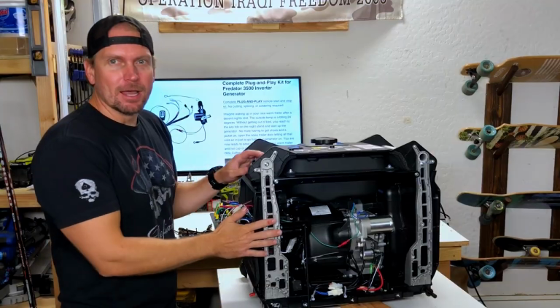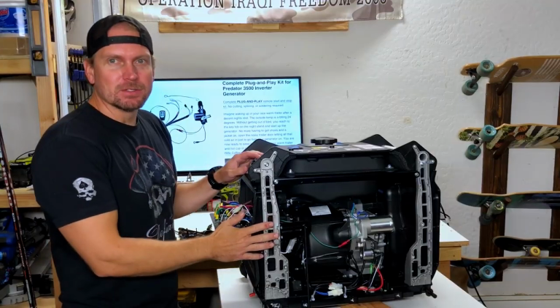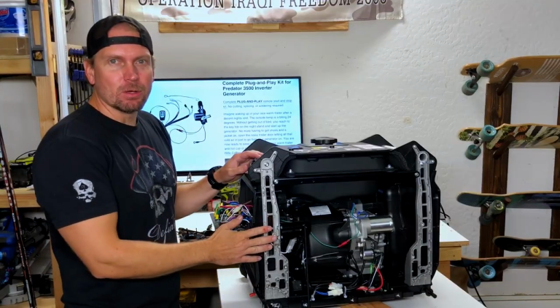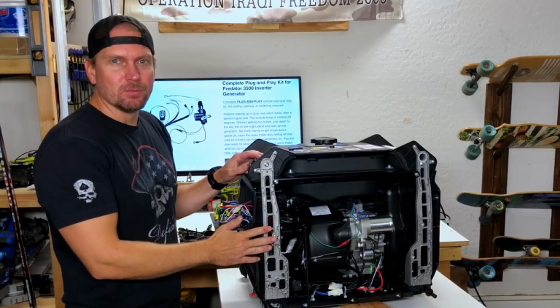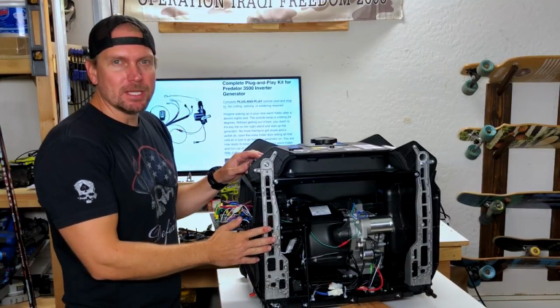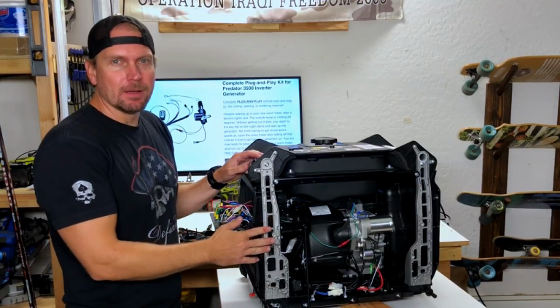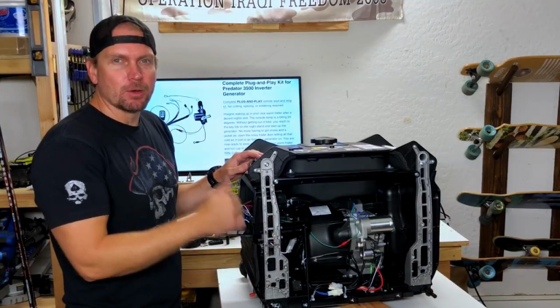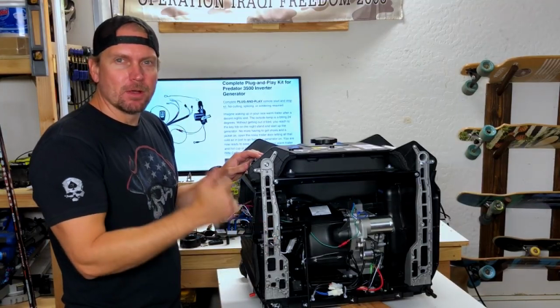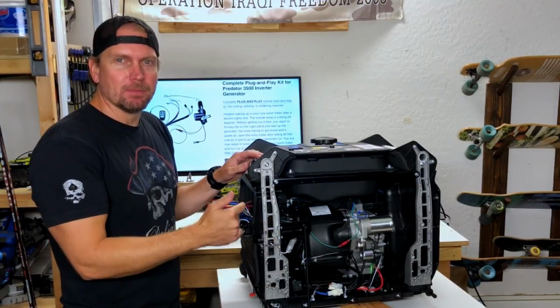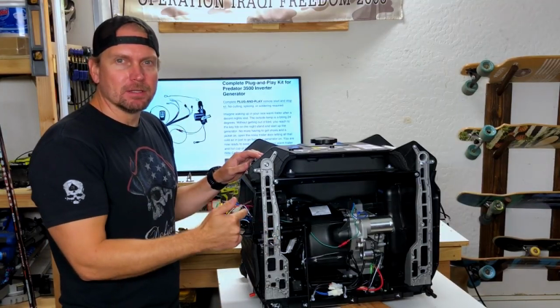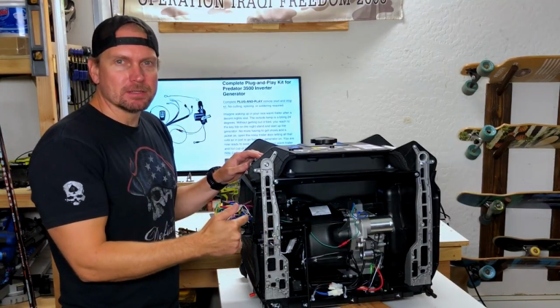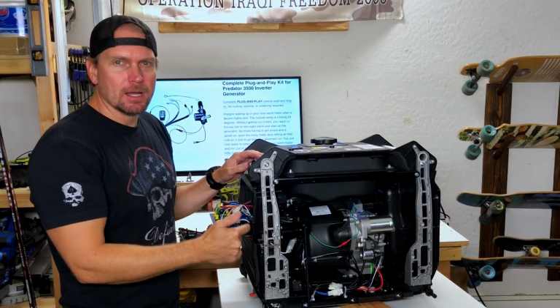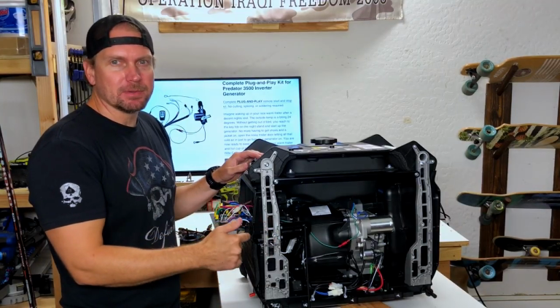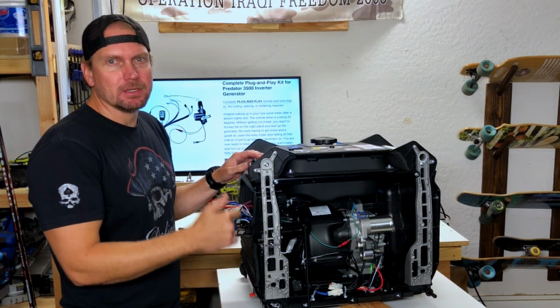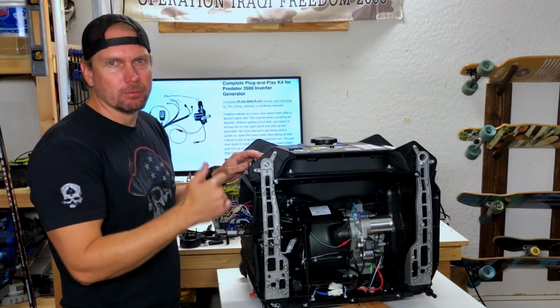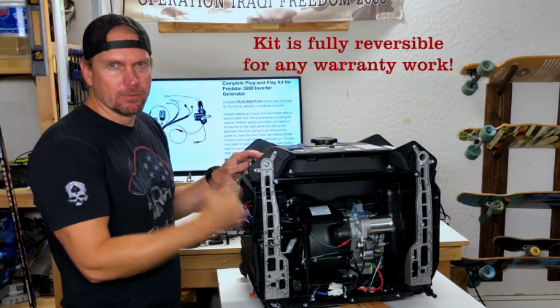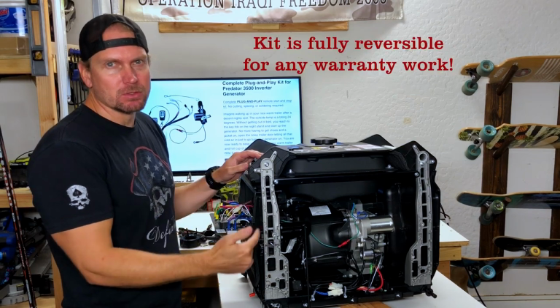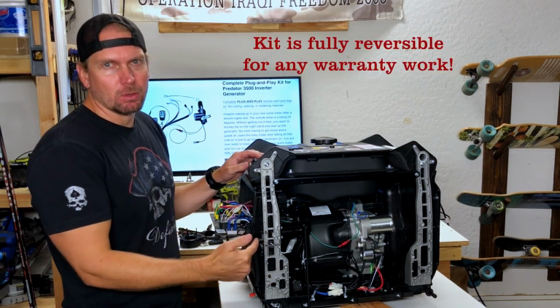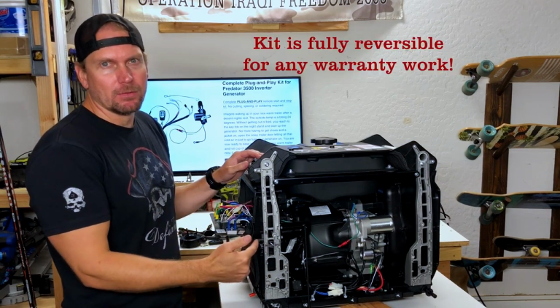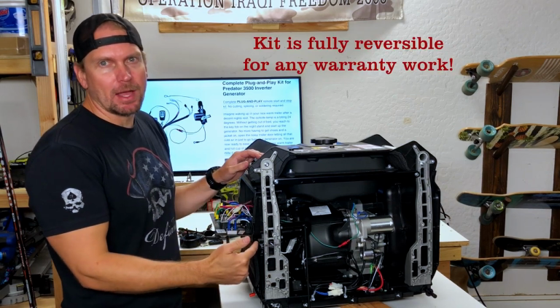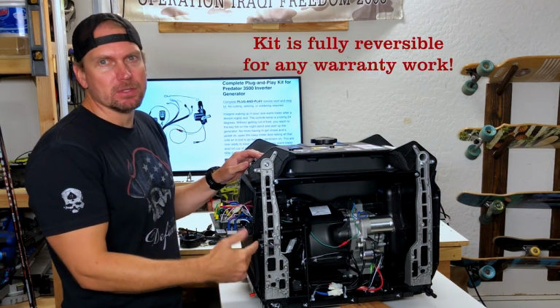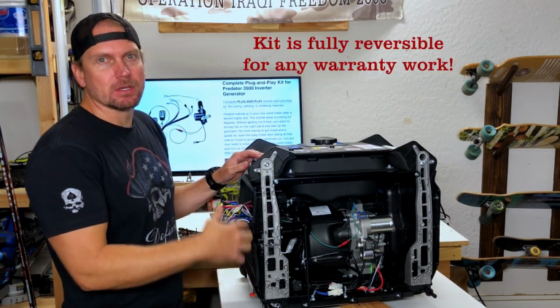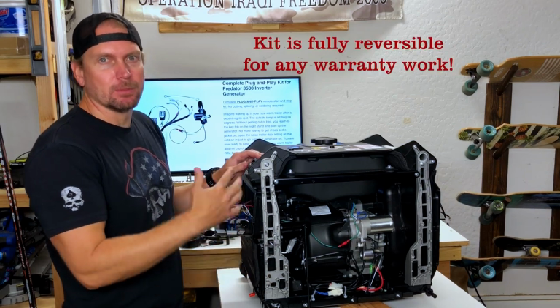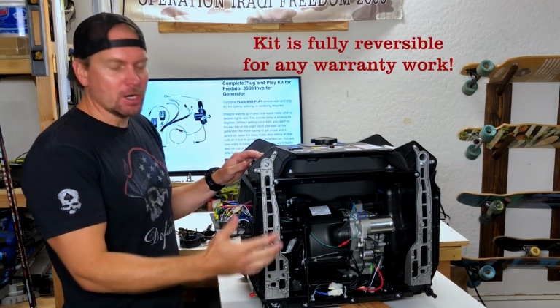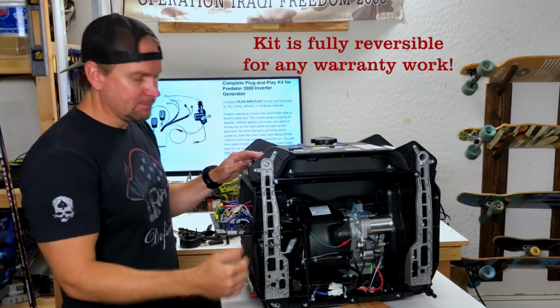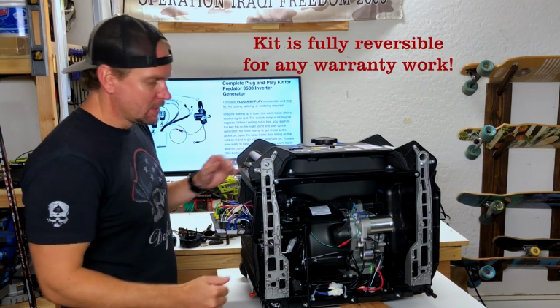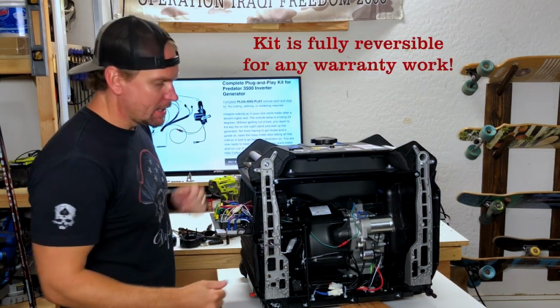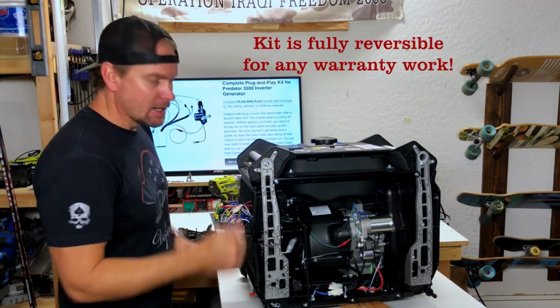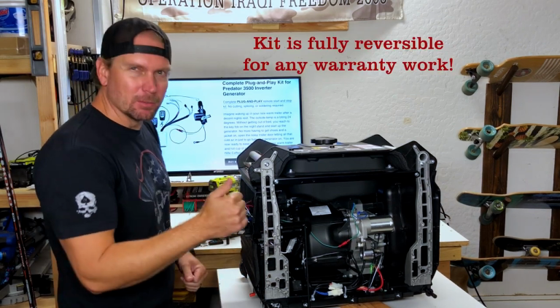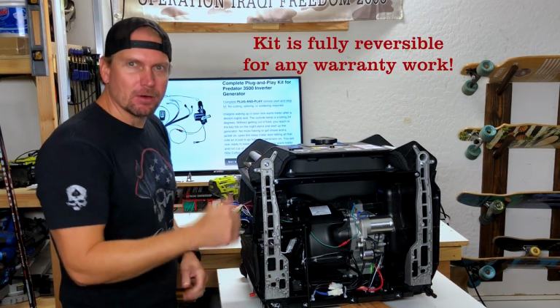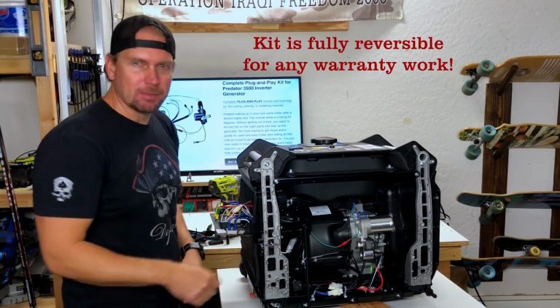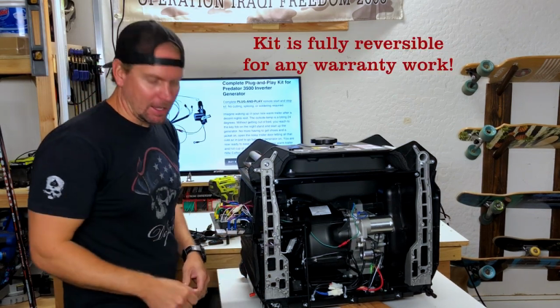Now that it's all complete I'm going to go ahead and button this up in the reverse order of how we took it apart and I'll be right back.